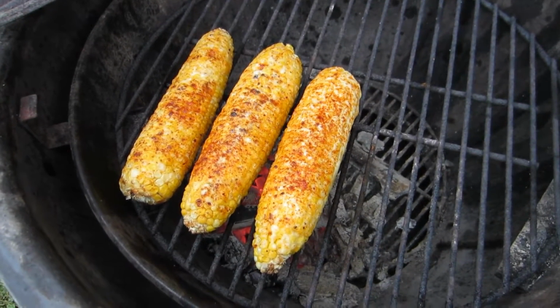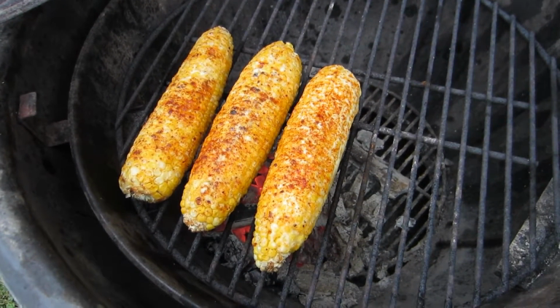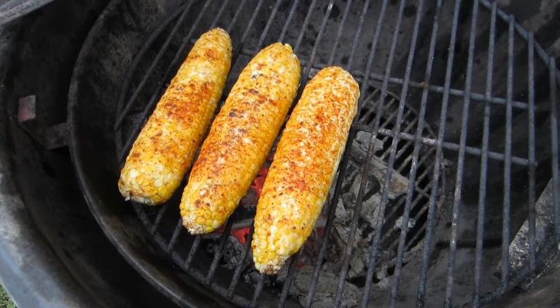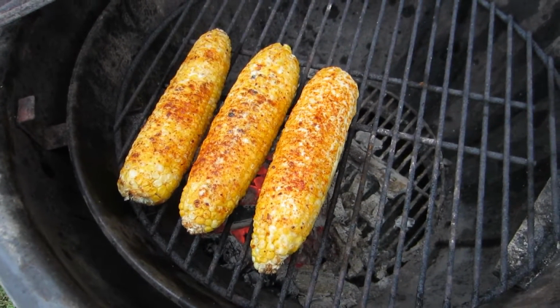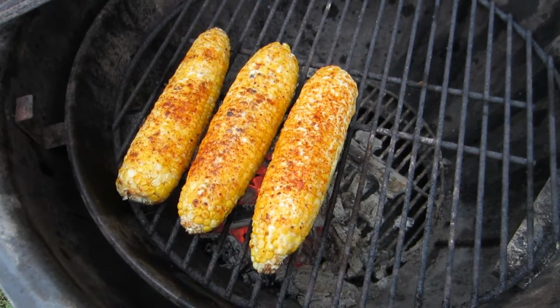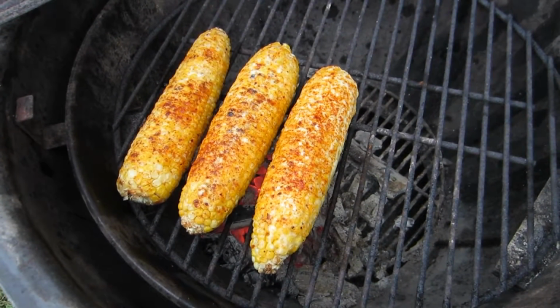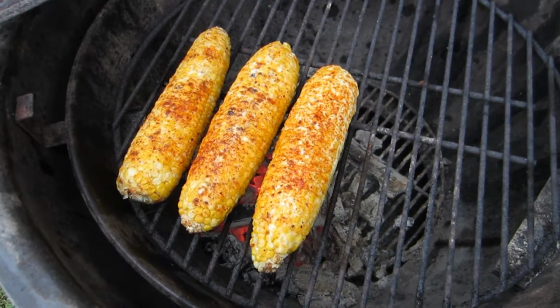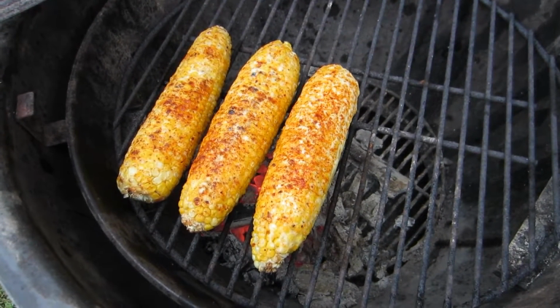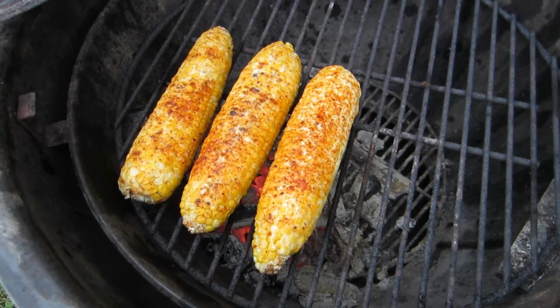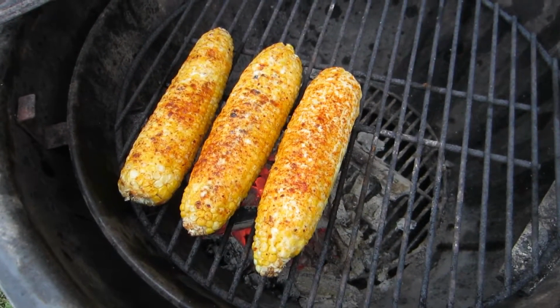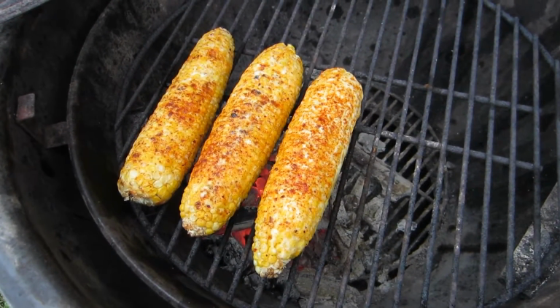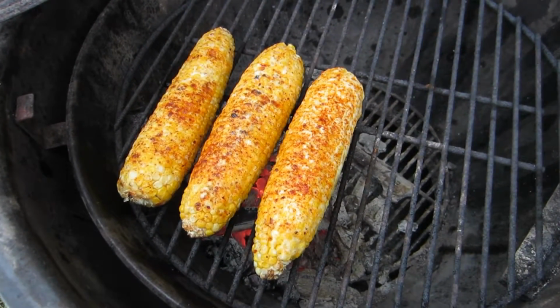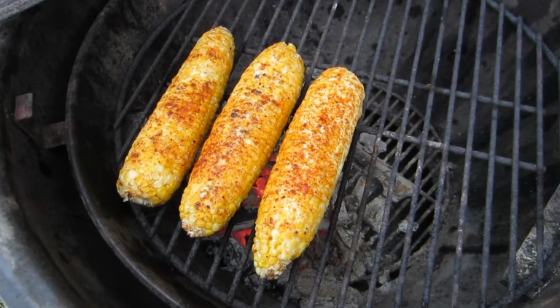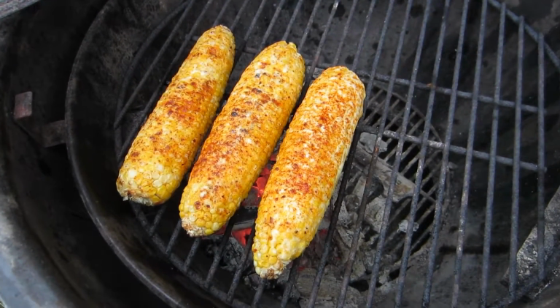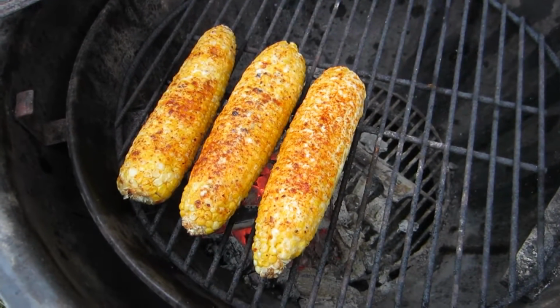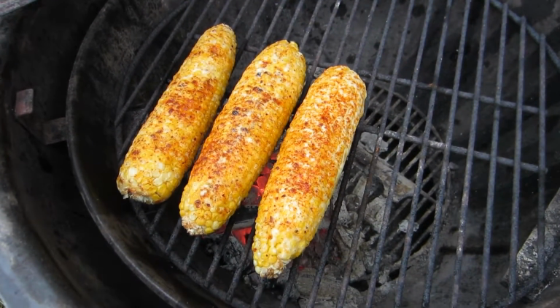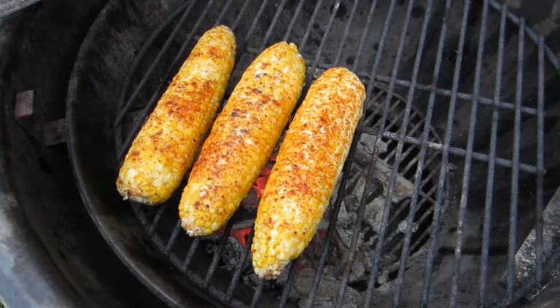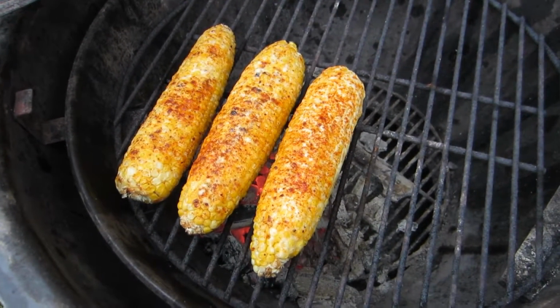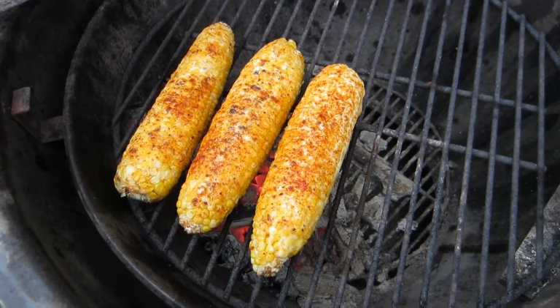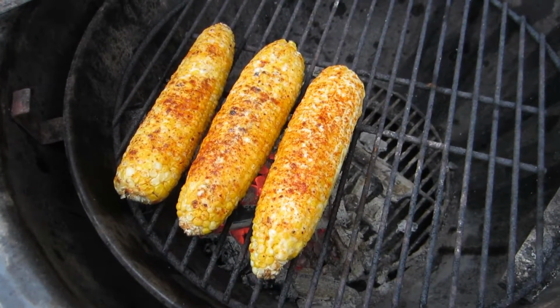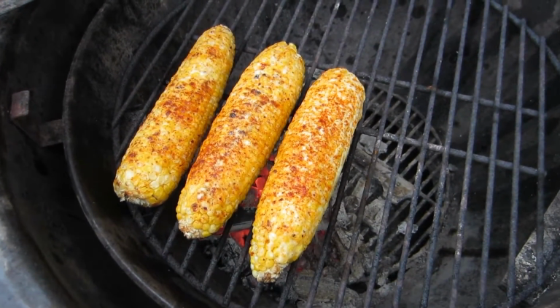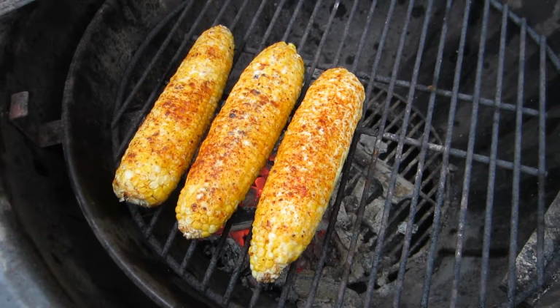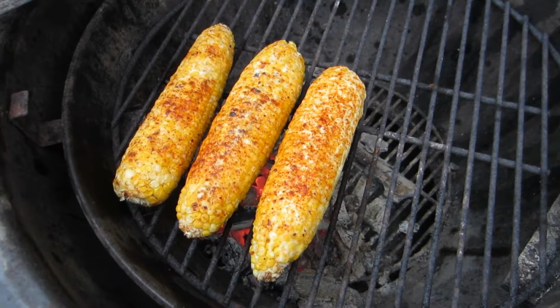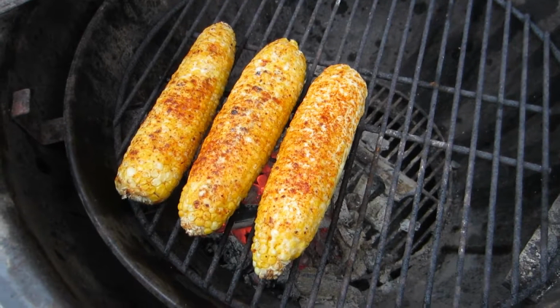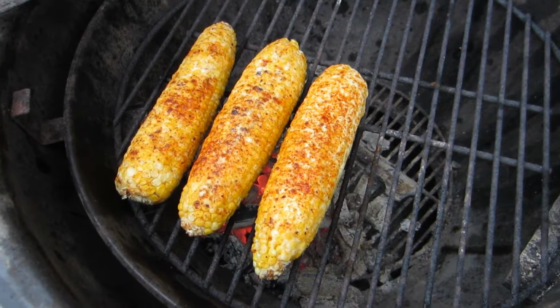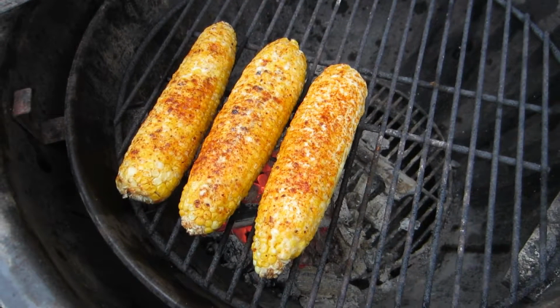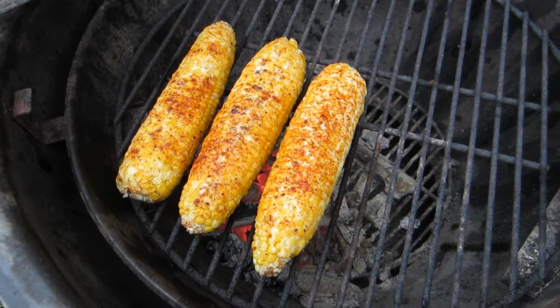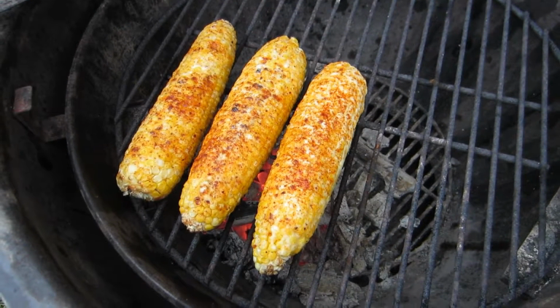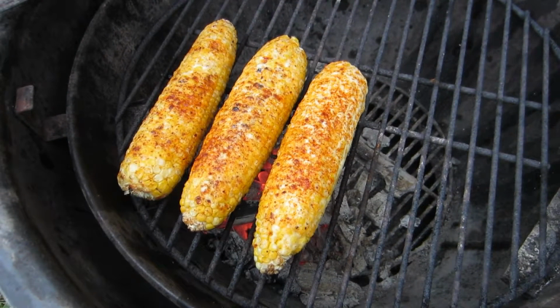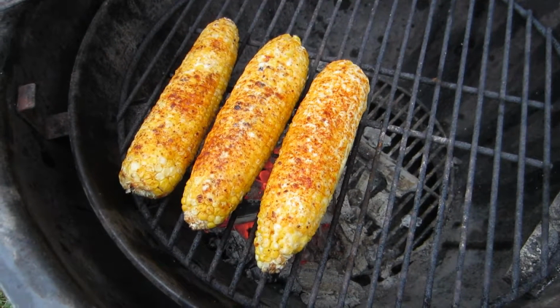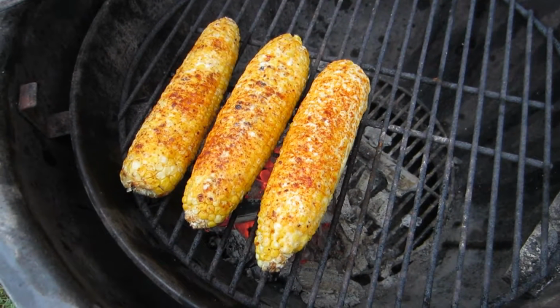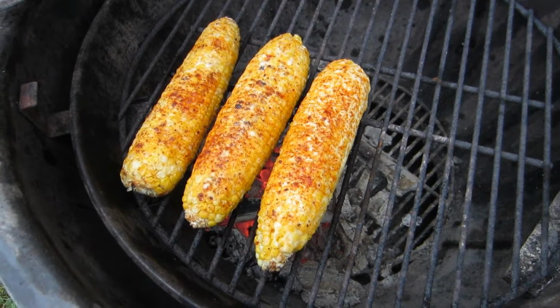Again, thanks for watching. I'm going to go enjoy this elotes. You should go make some as soon as you can. Cheers.